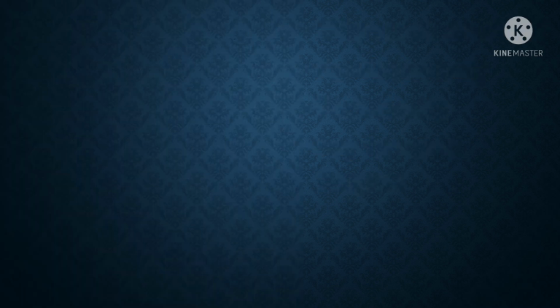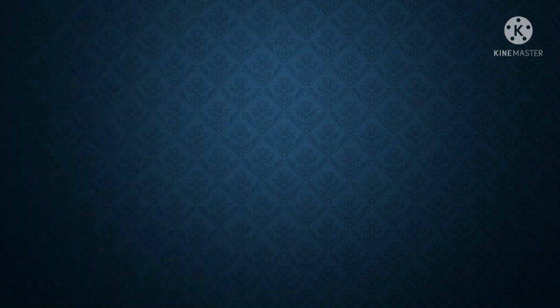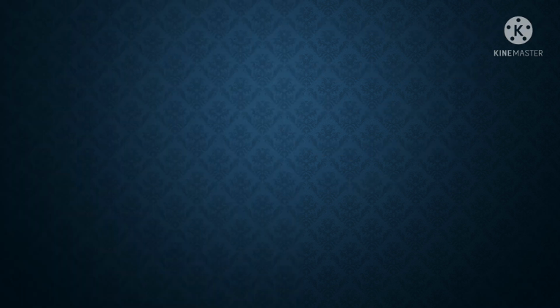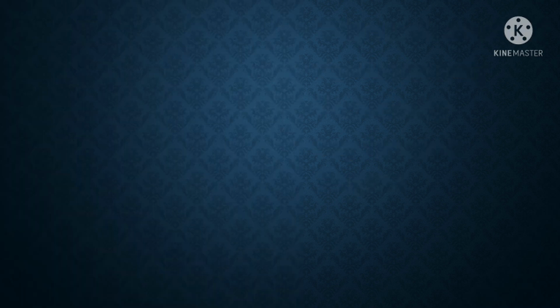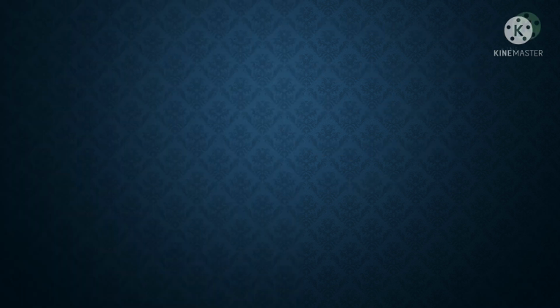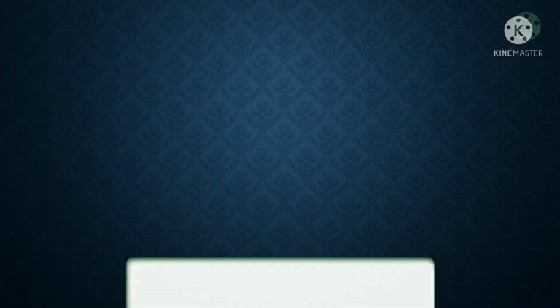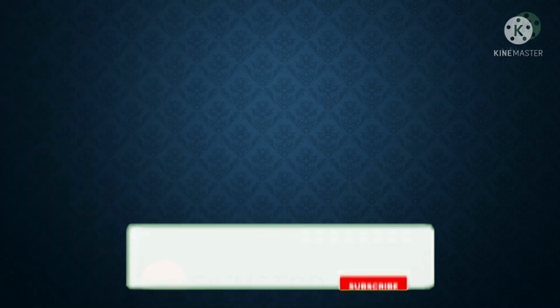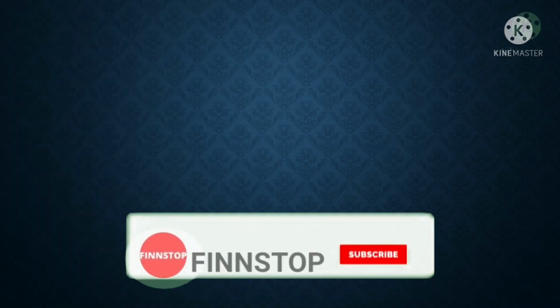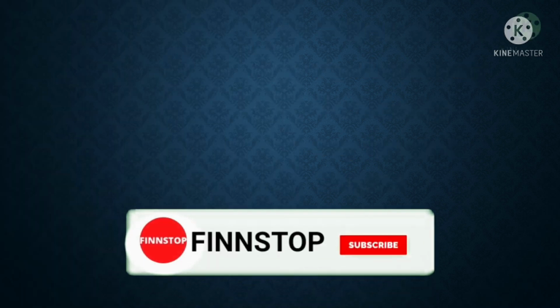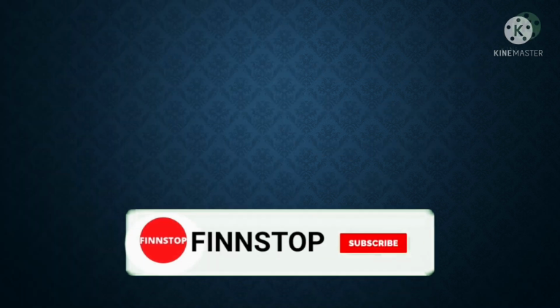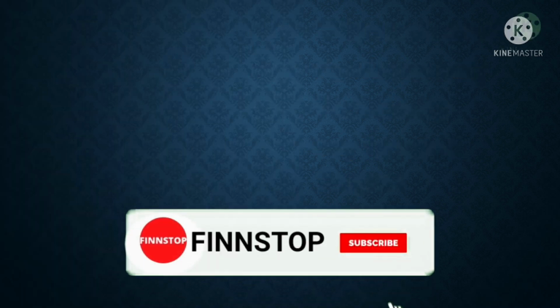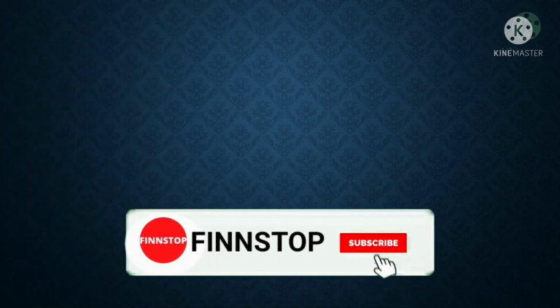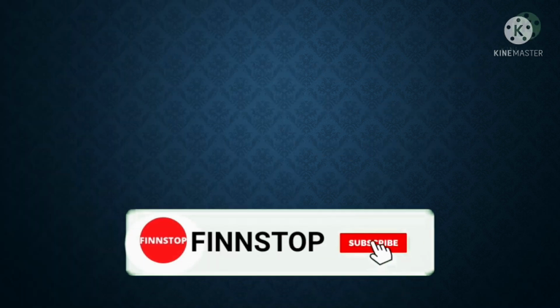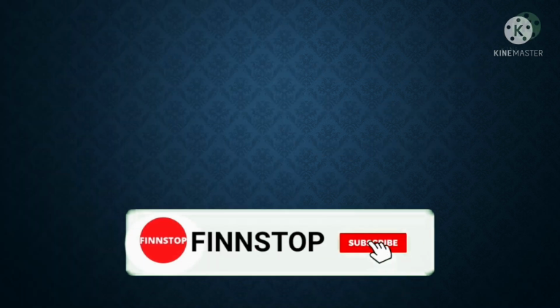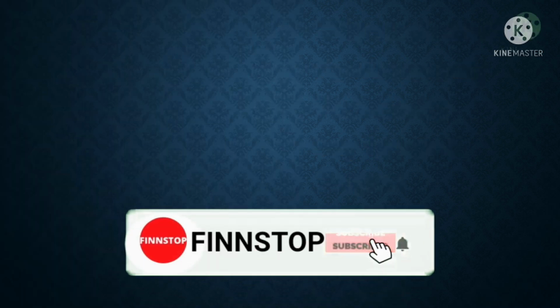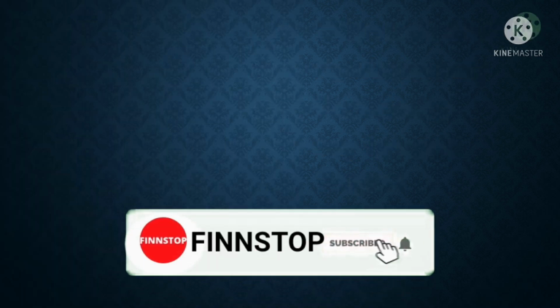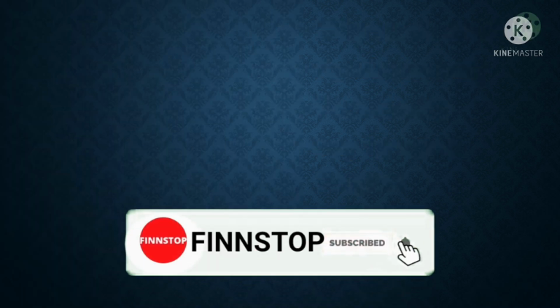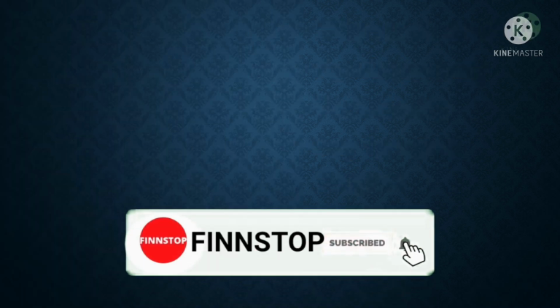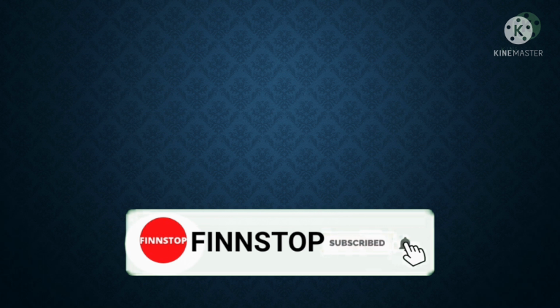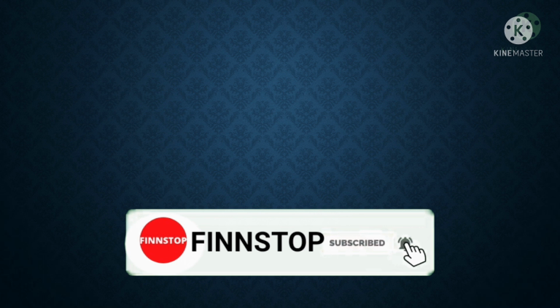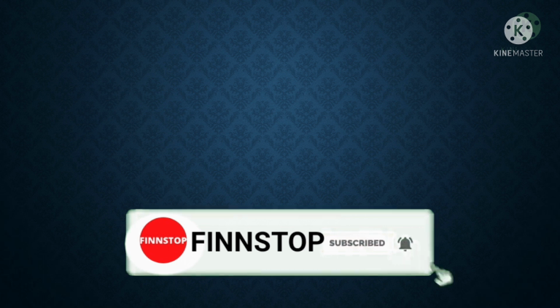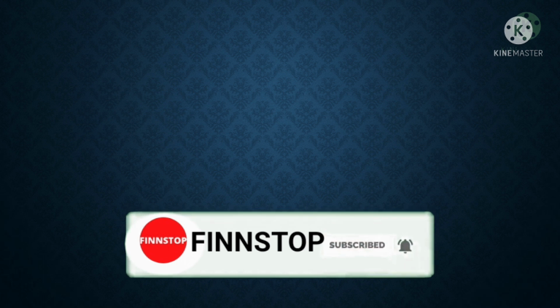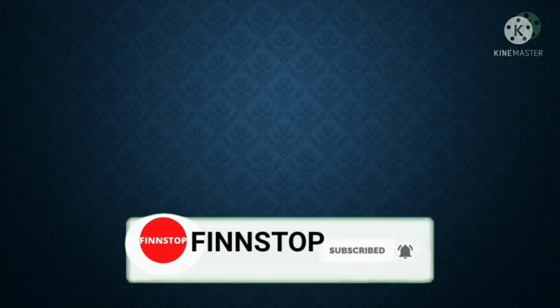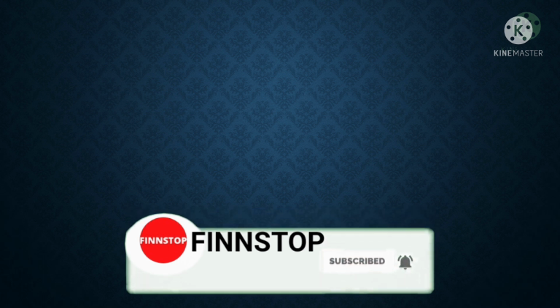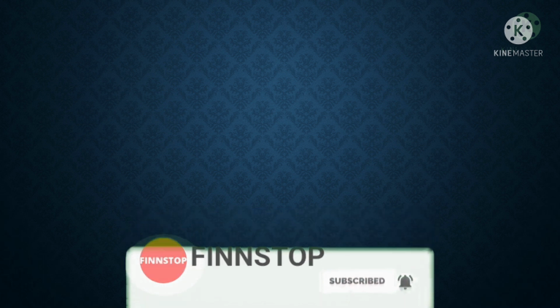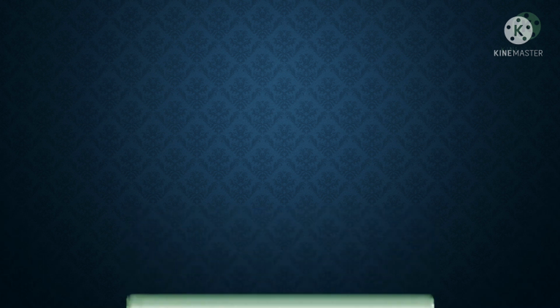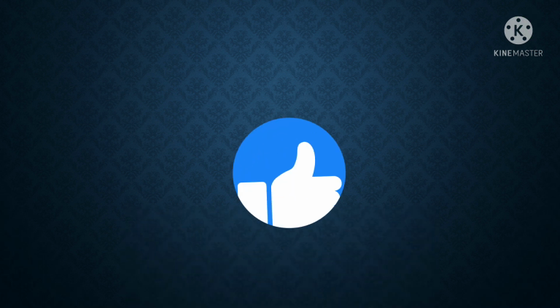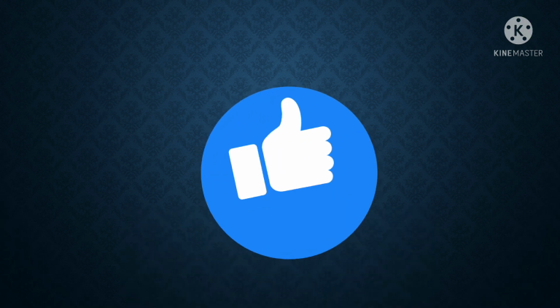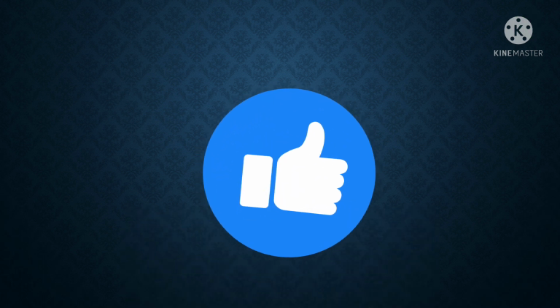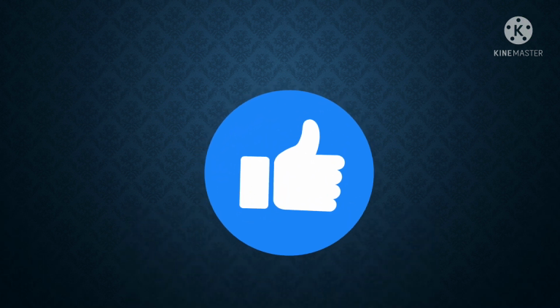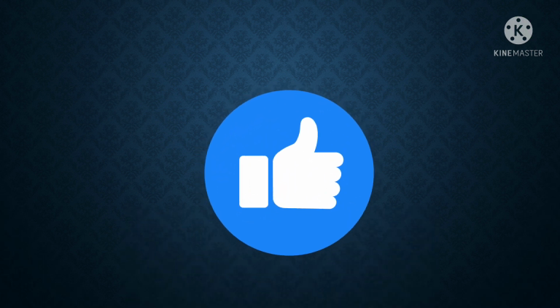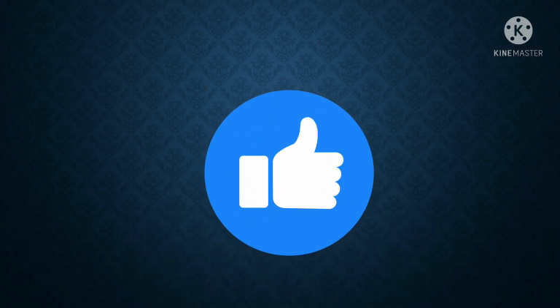If you haven't subscribed yet, please do subscribe to the YouTube channel, hit the bell icon for all important notifications, and please do like this video.